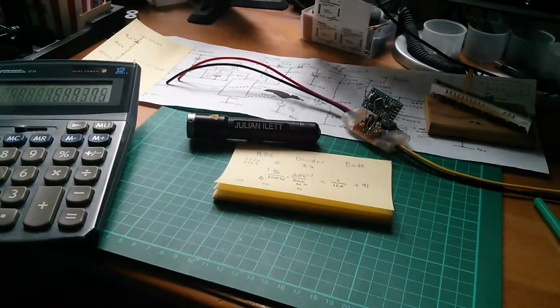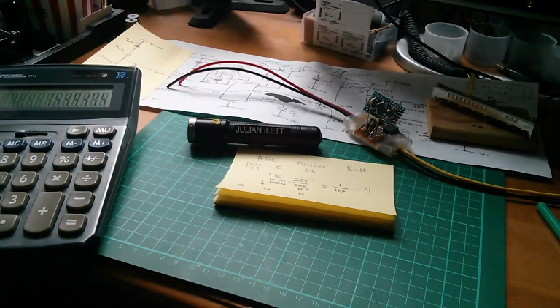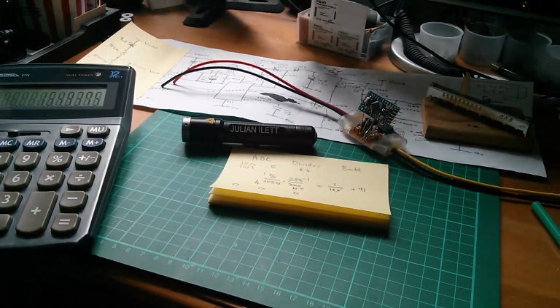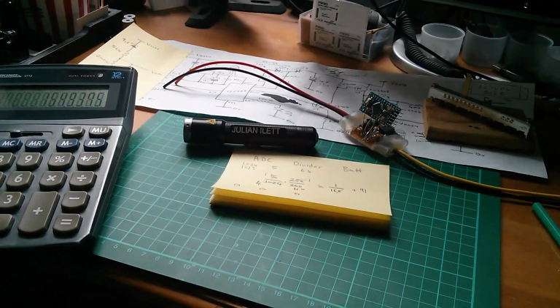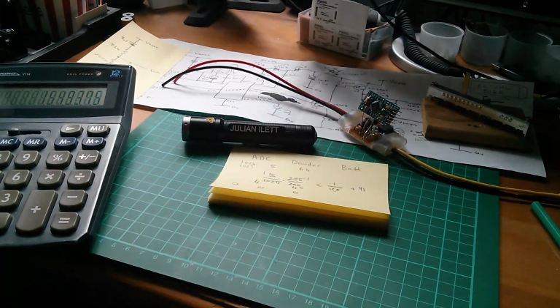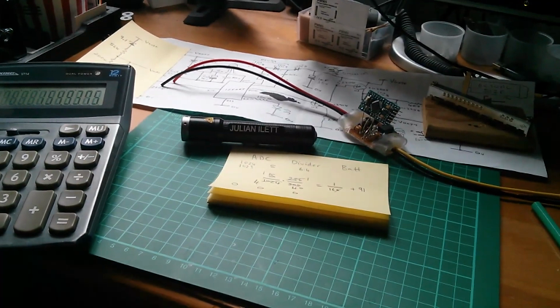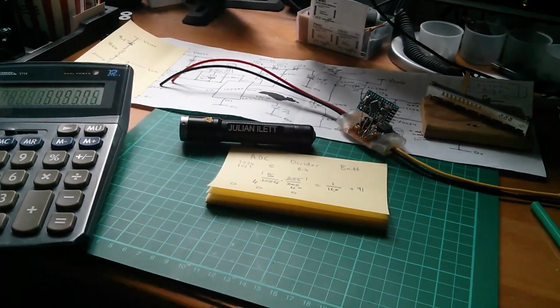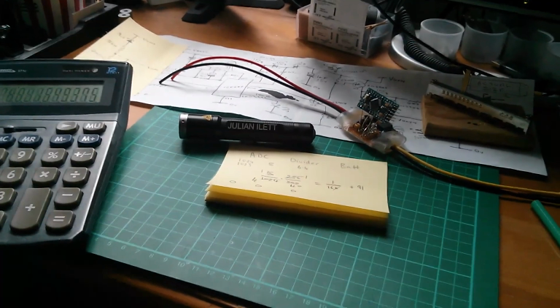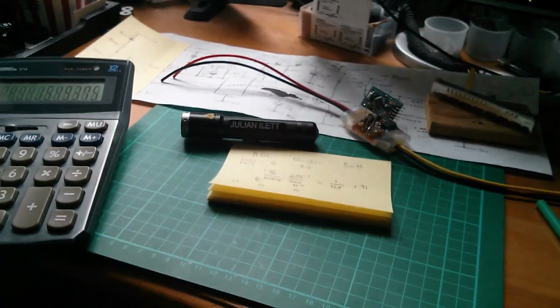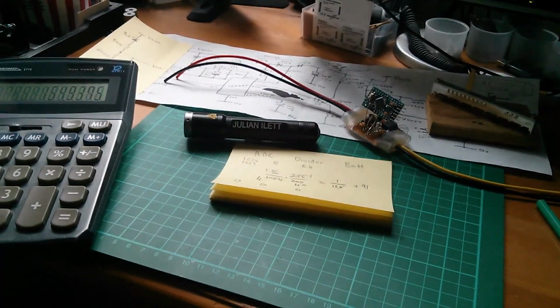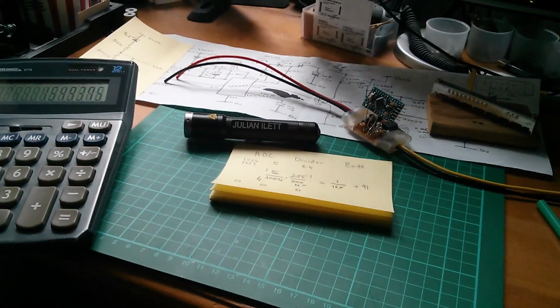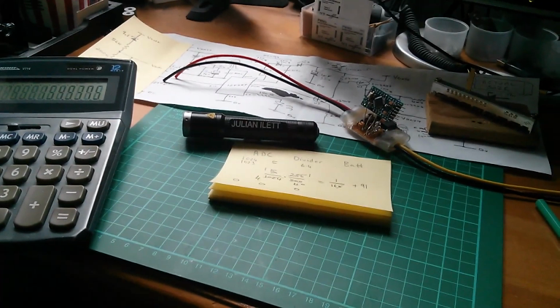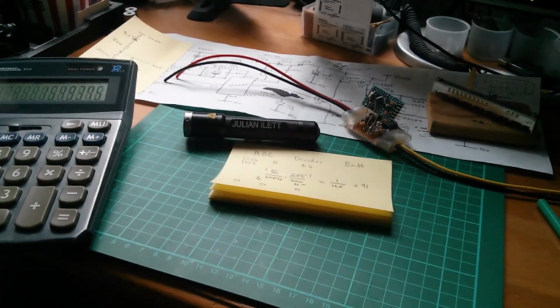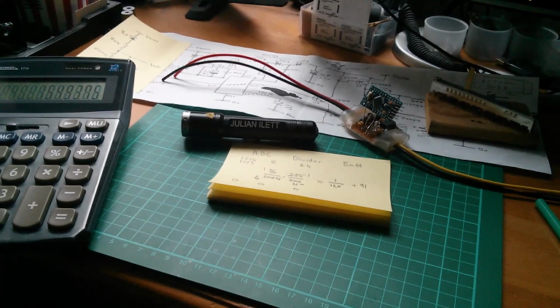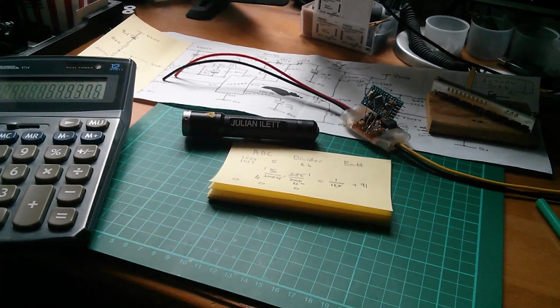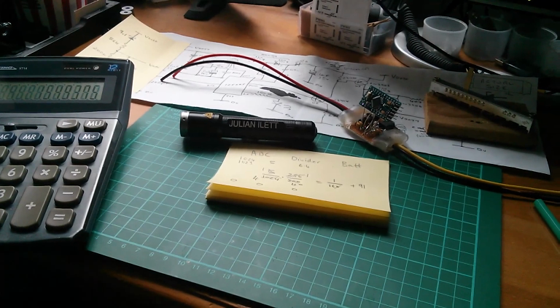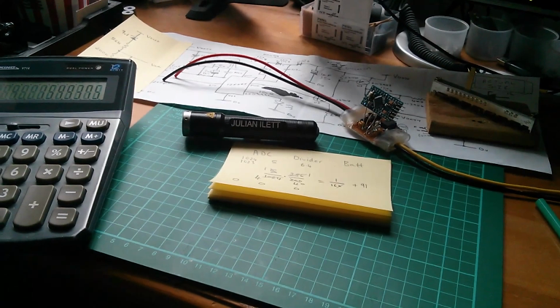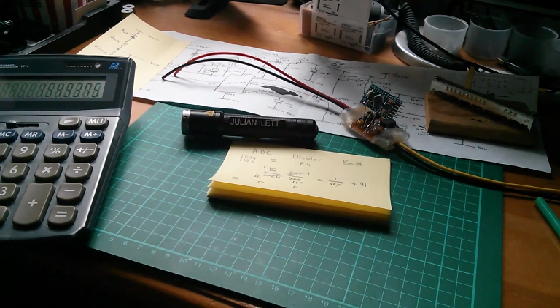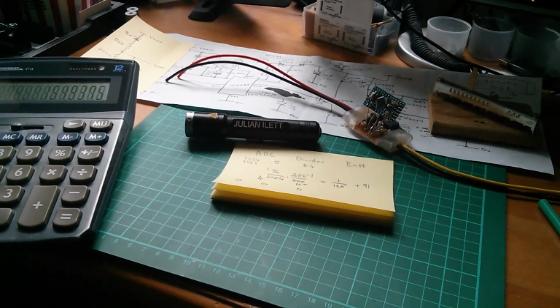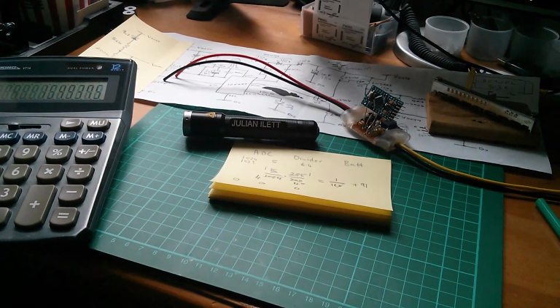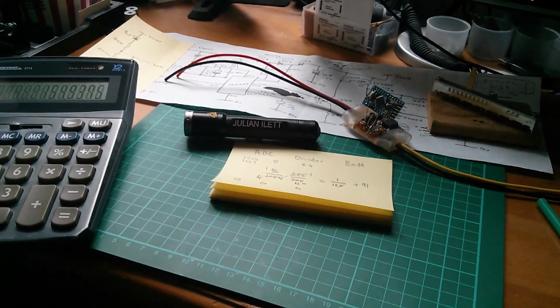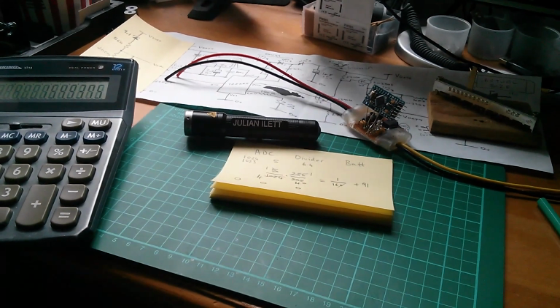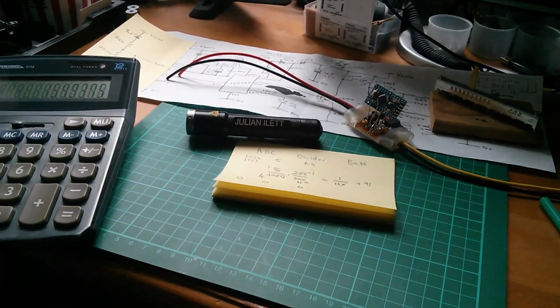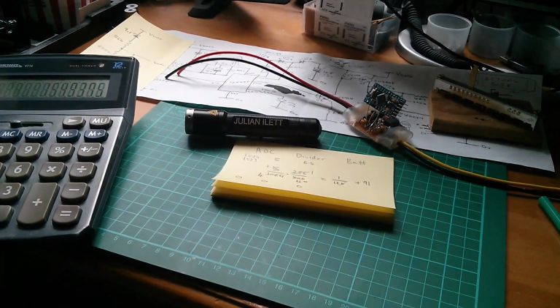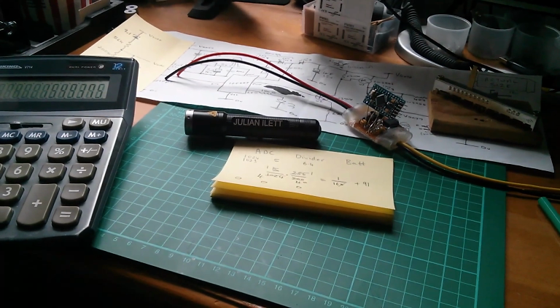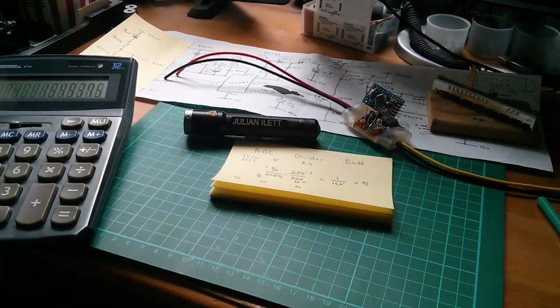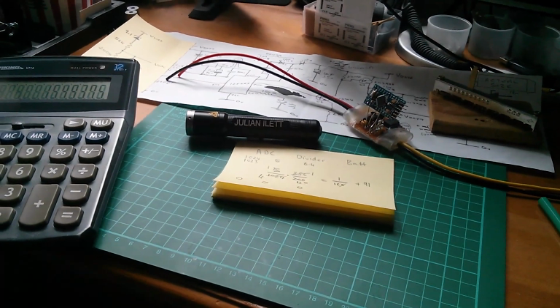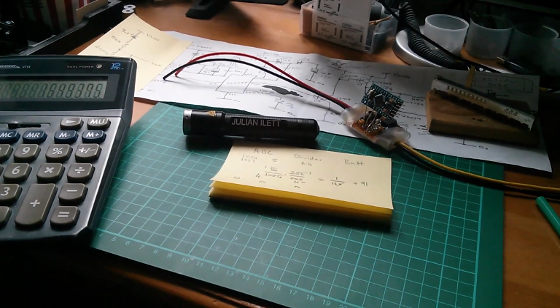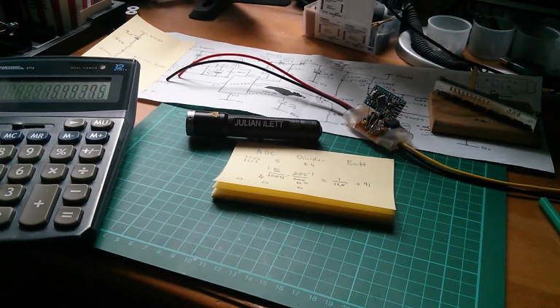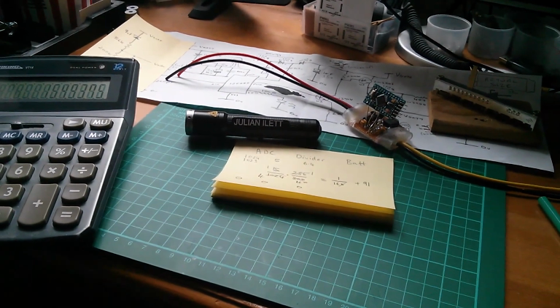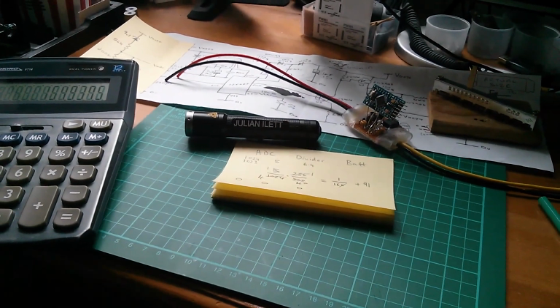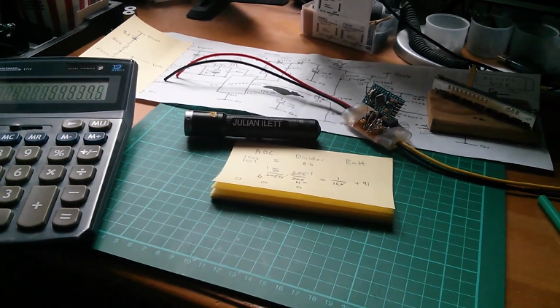Right, now I've got to turn all this into Arduino C code. Back in a couple of hours.